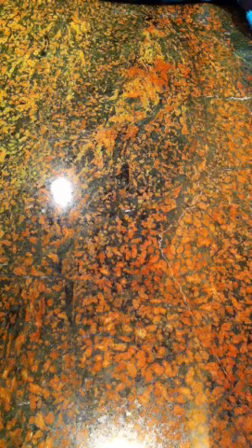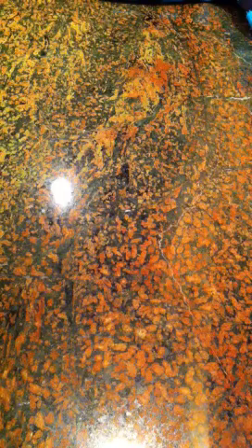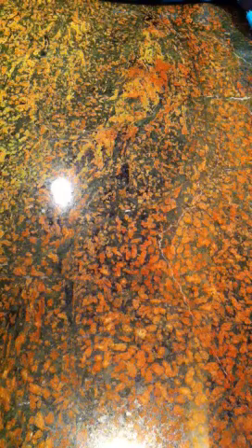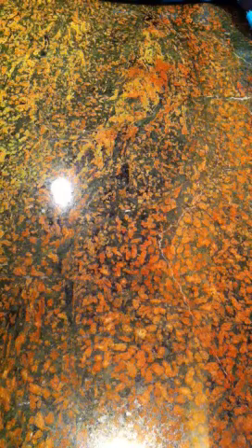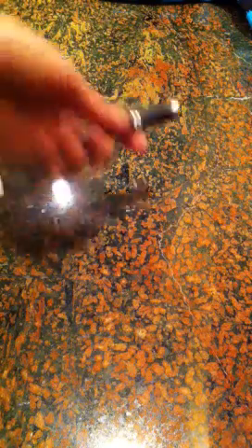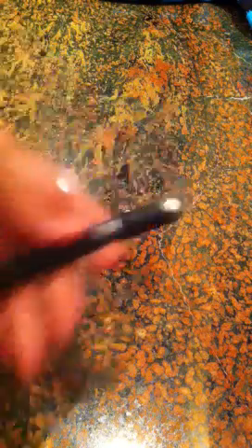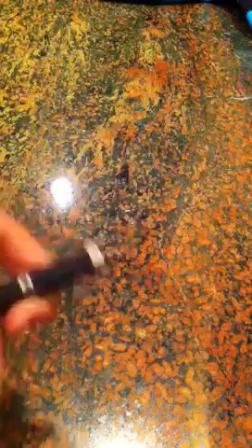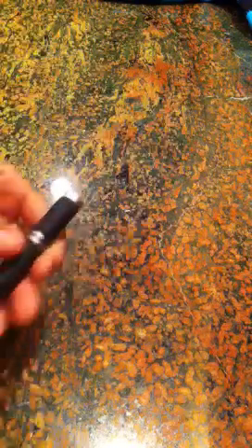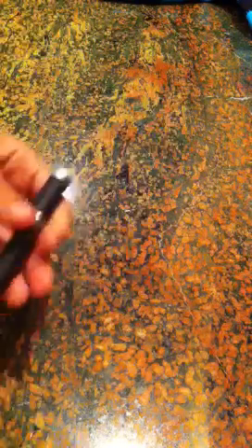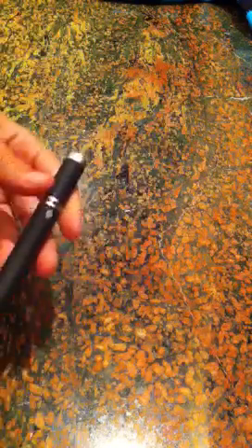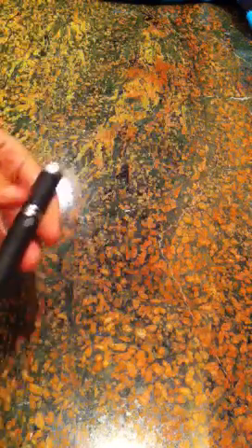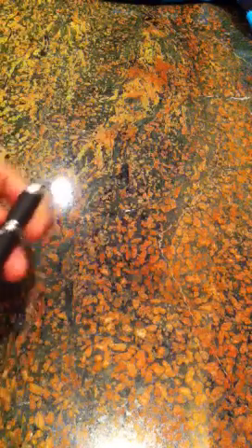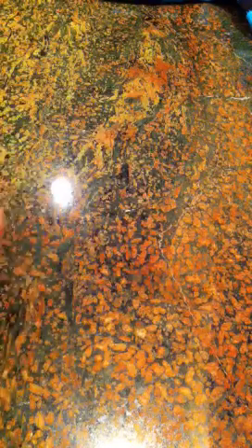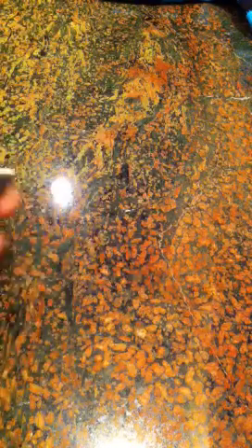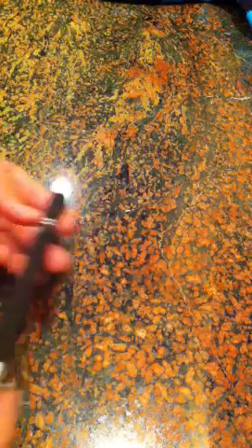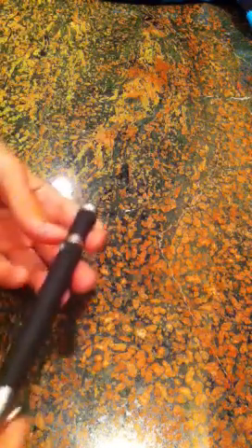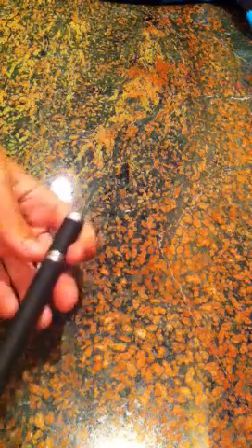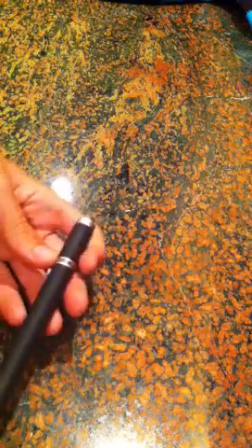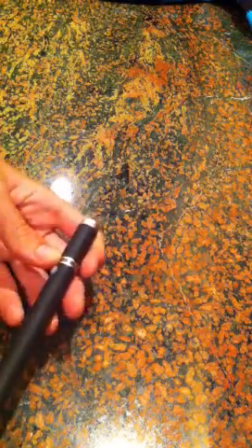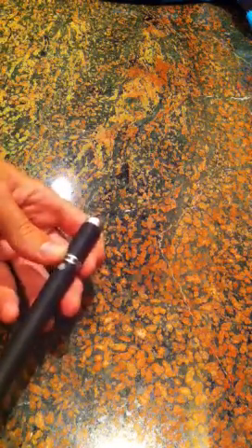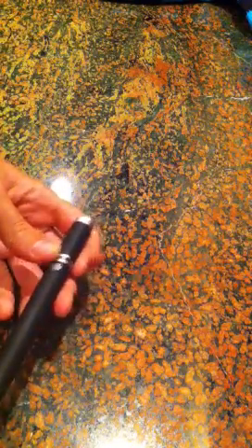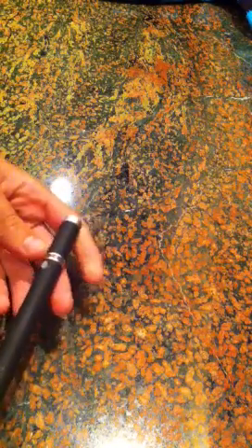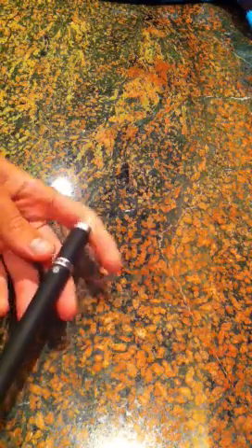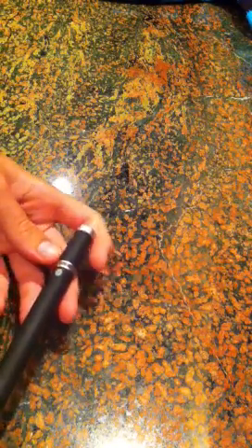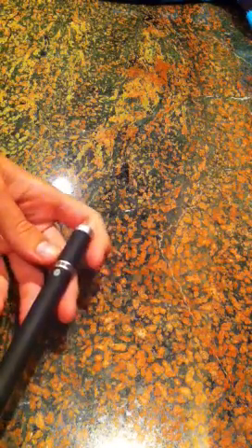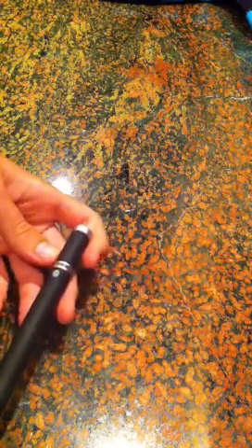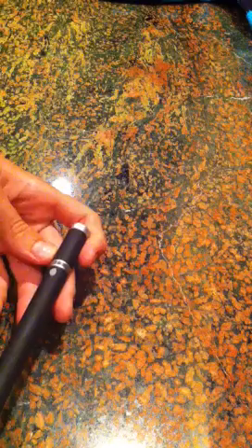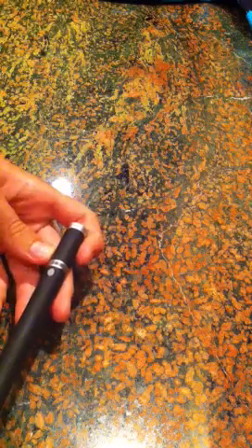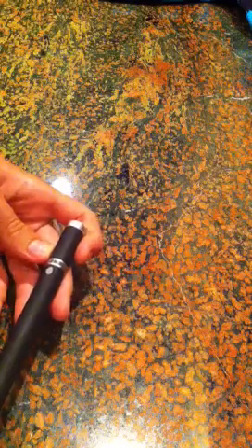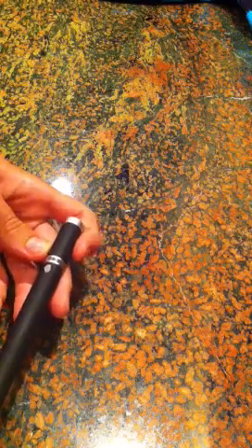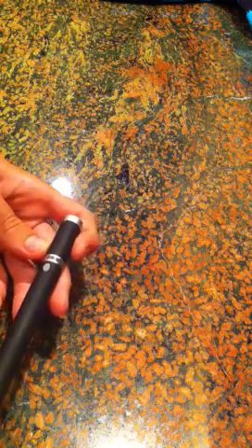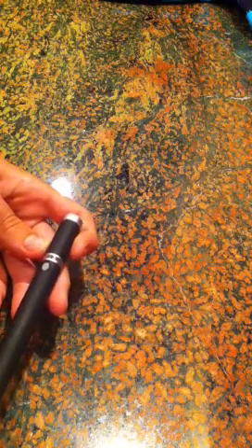Hello, today I'm going to be reviewing the 300mW laser from Laser Pointer Pro.